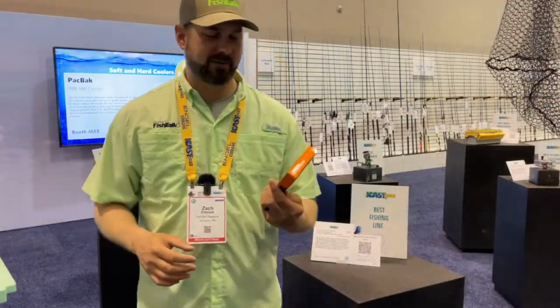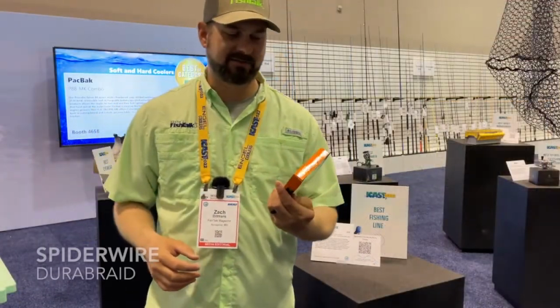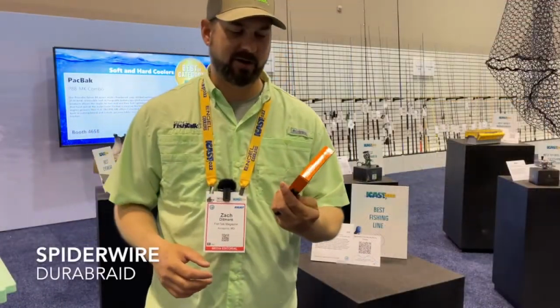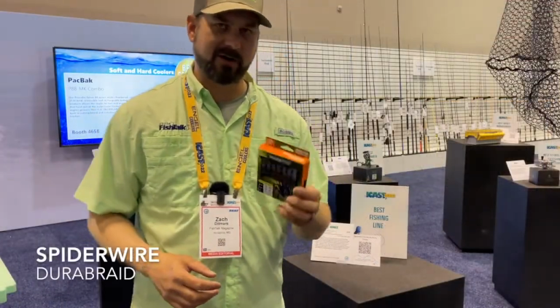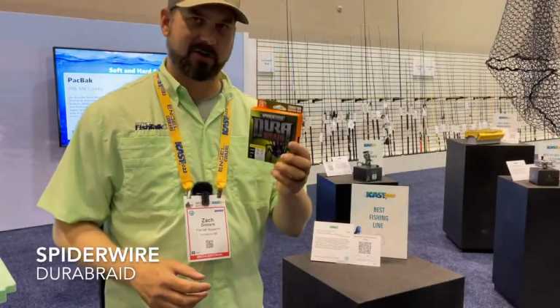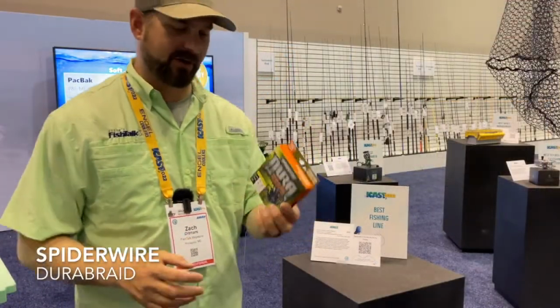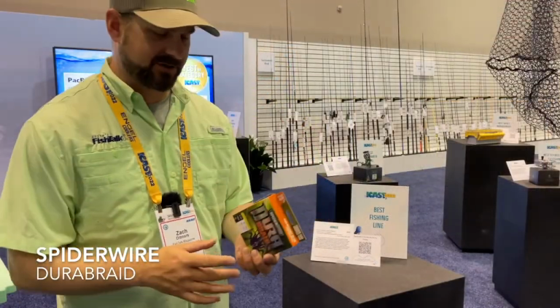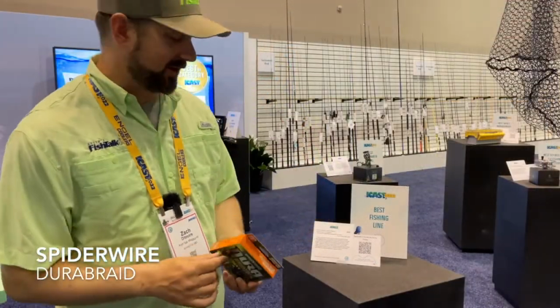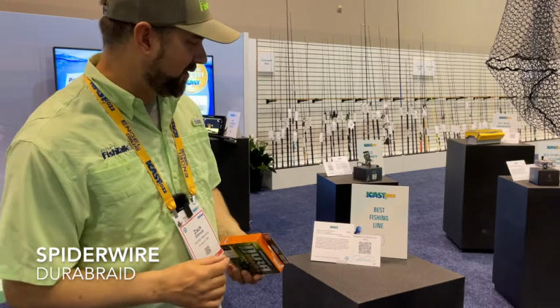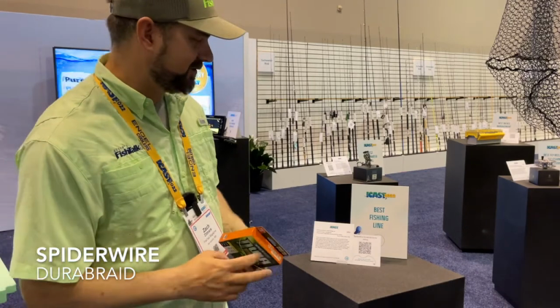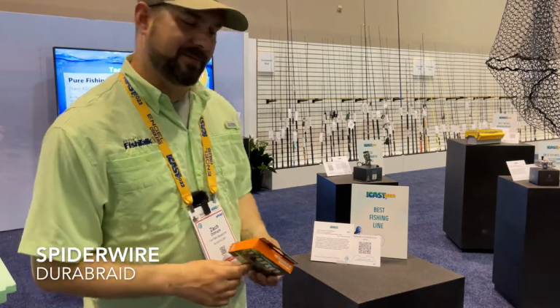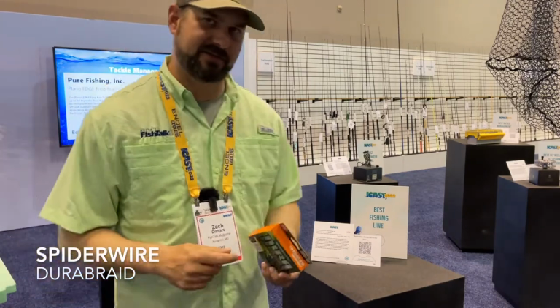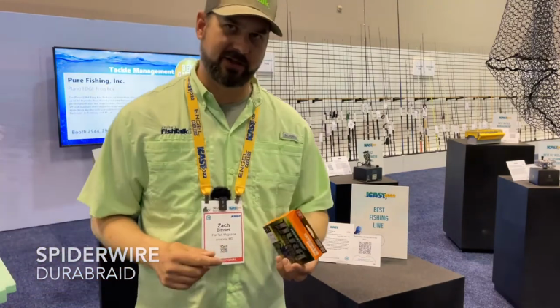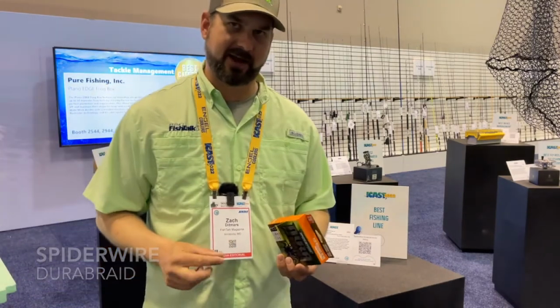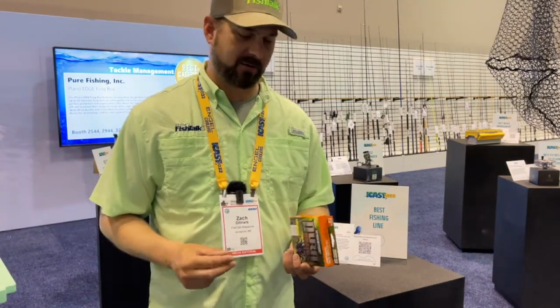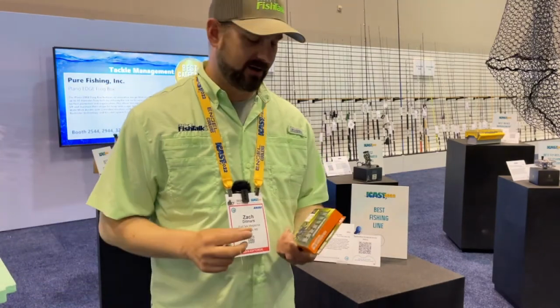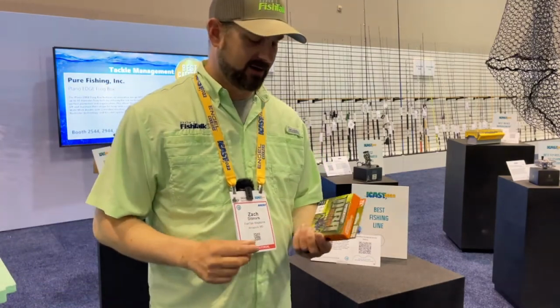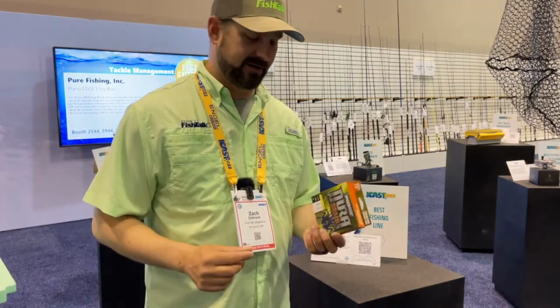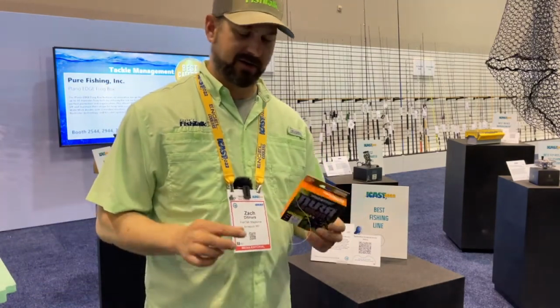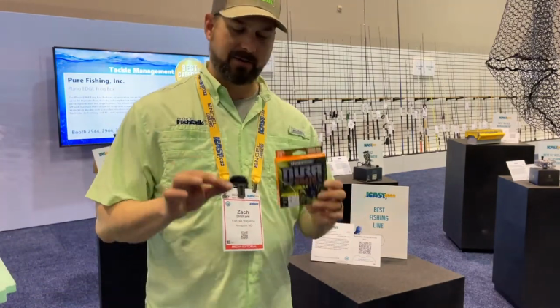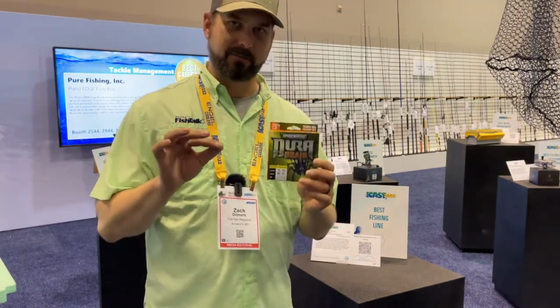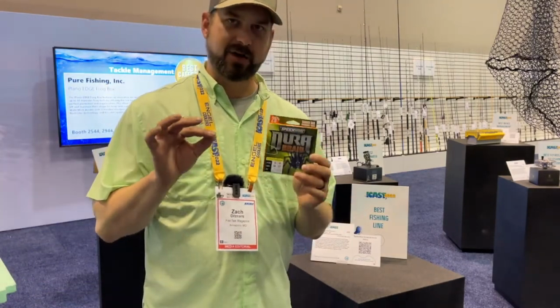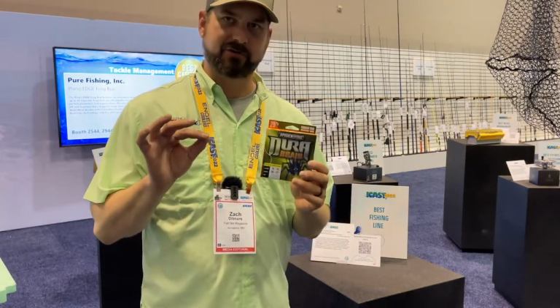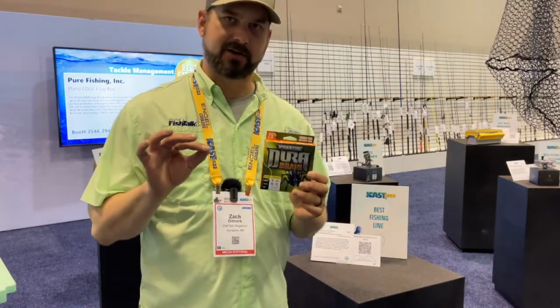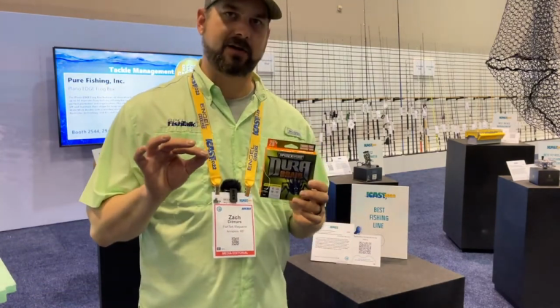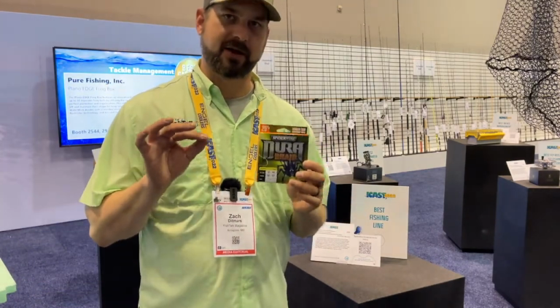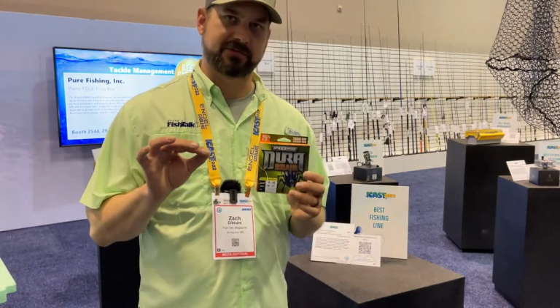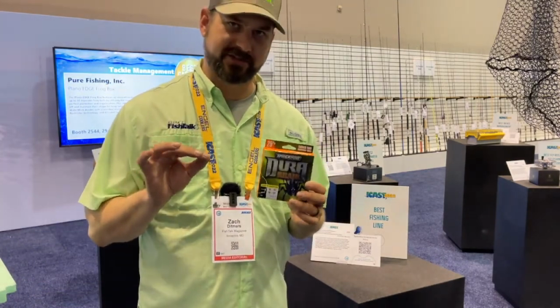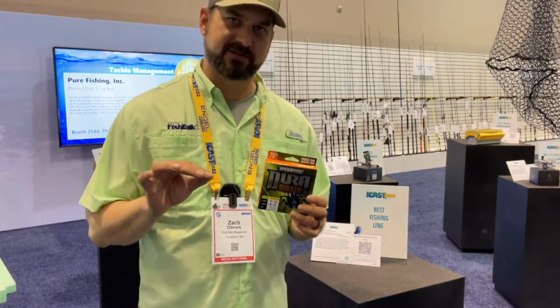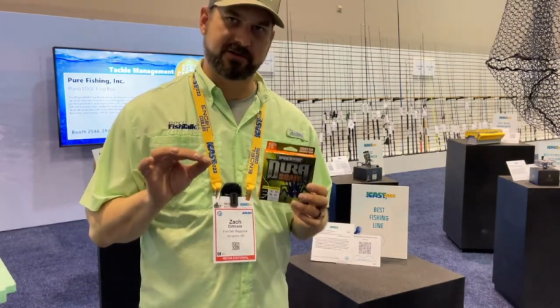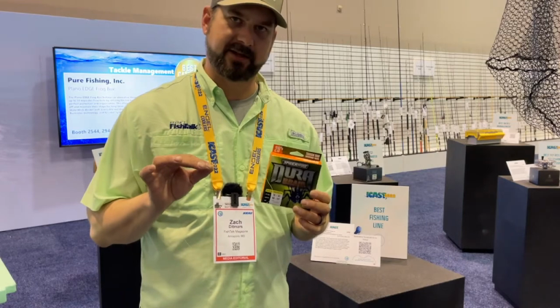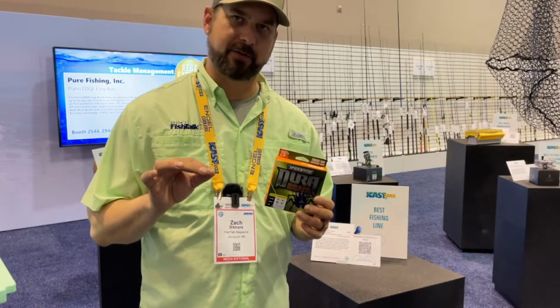Here we have the Spider Wire Dura Braid, which took top honors in the Best Fishing Line category, featuring much greater abrasion resistance than your standard braid.